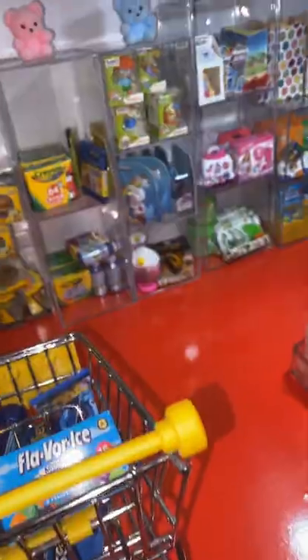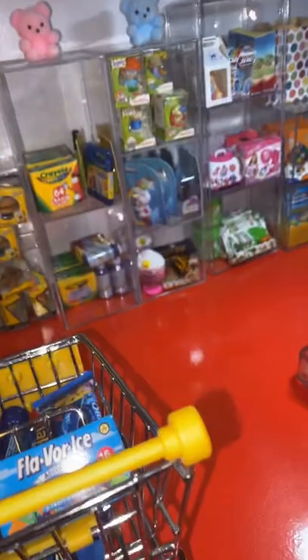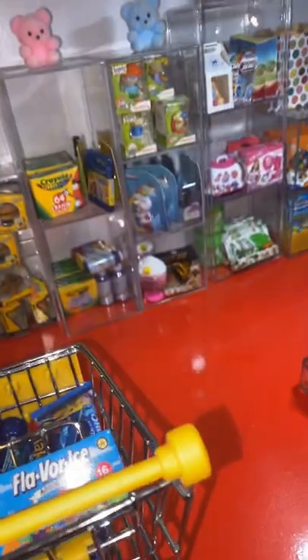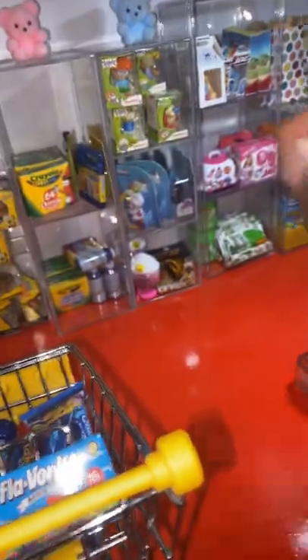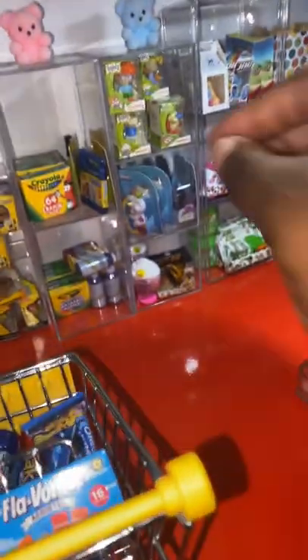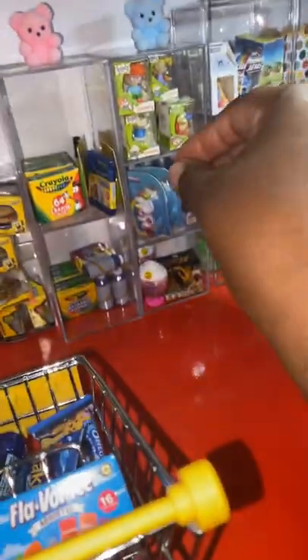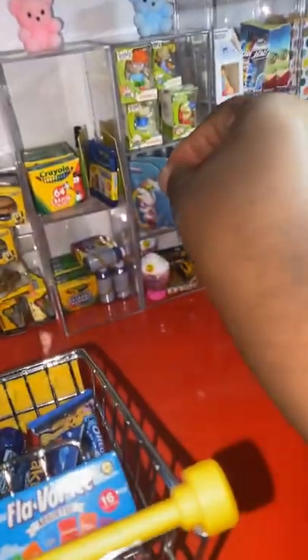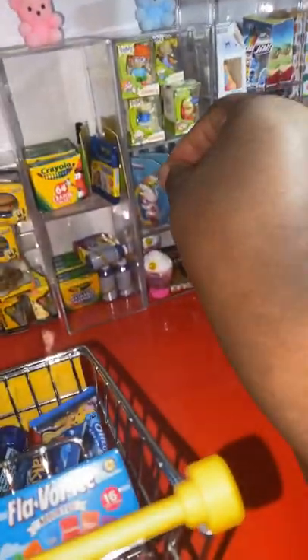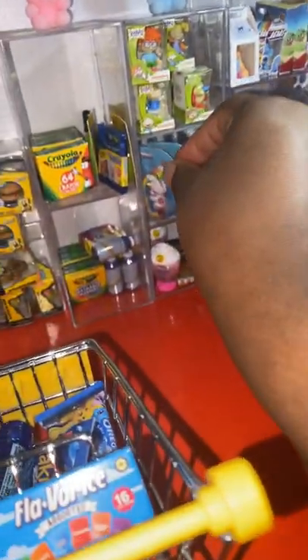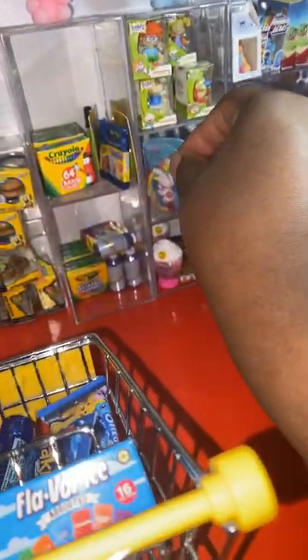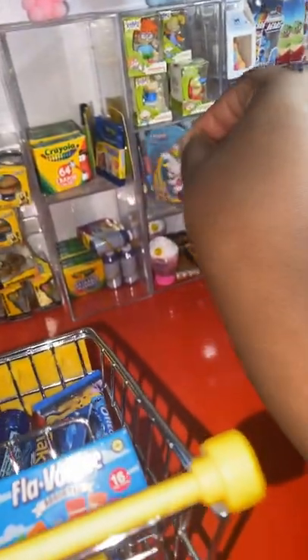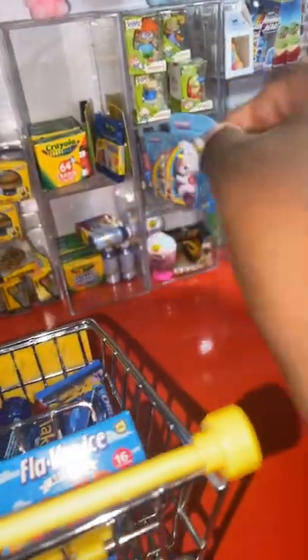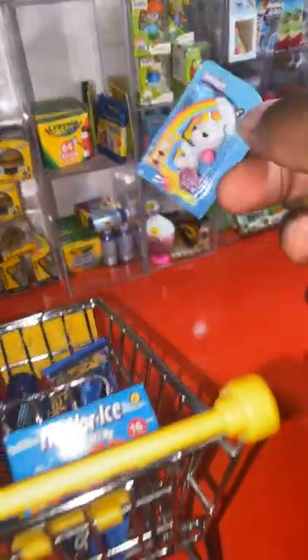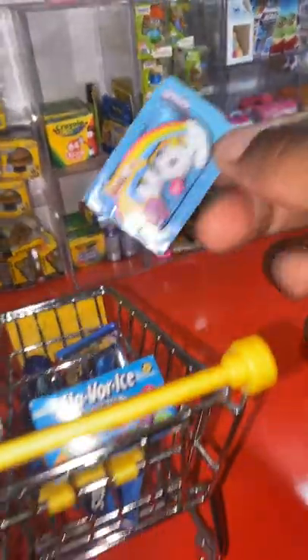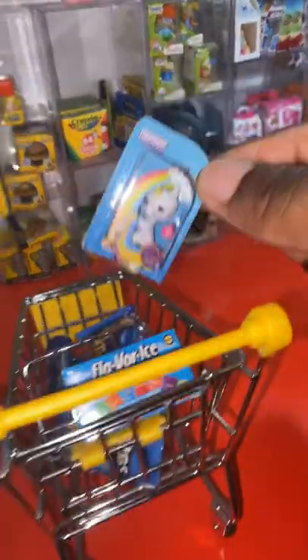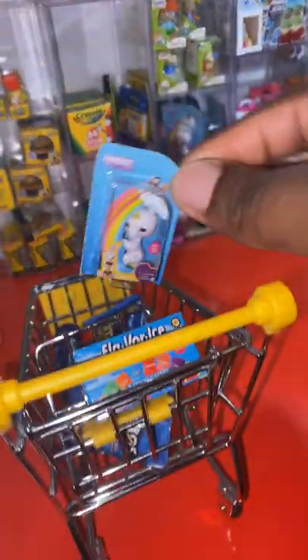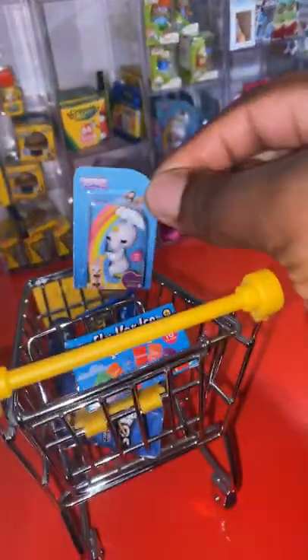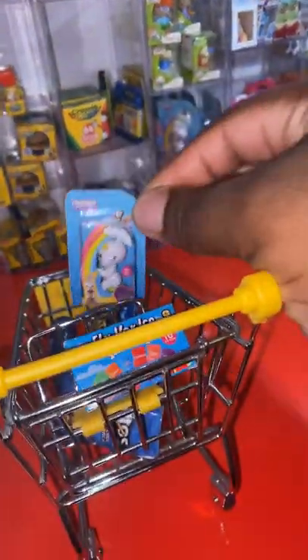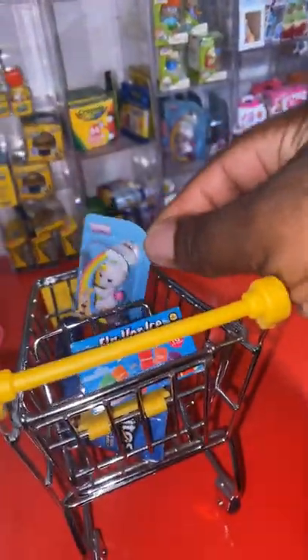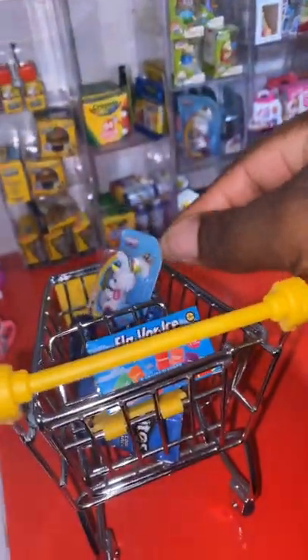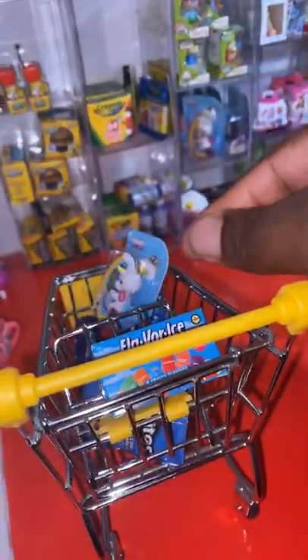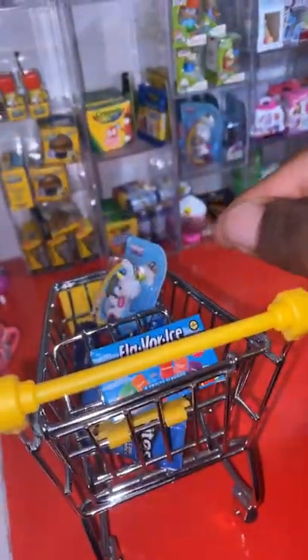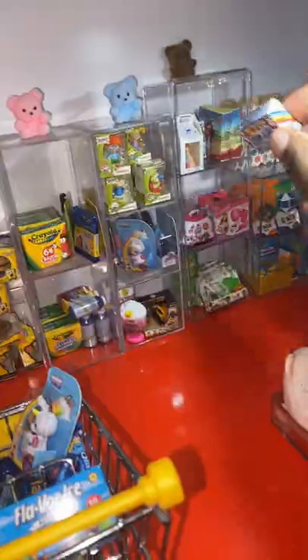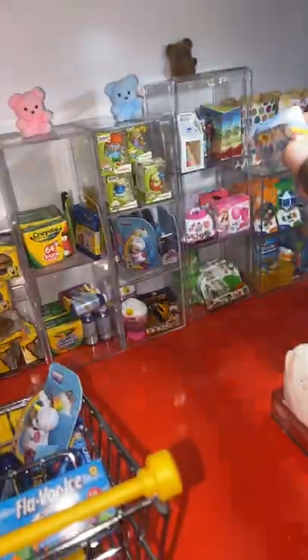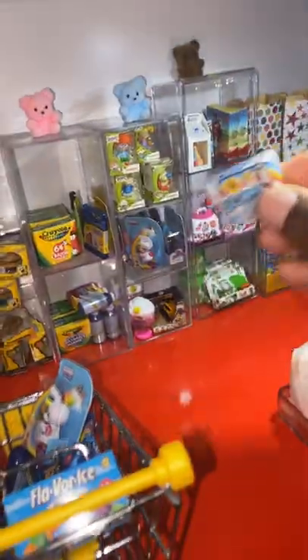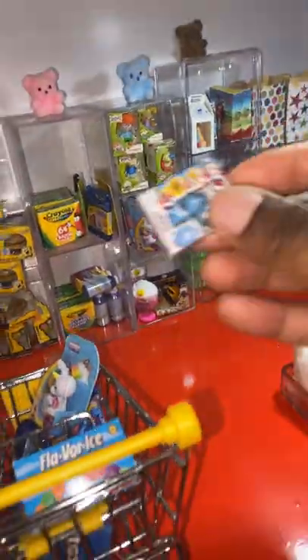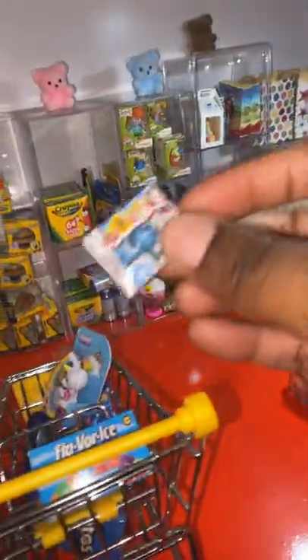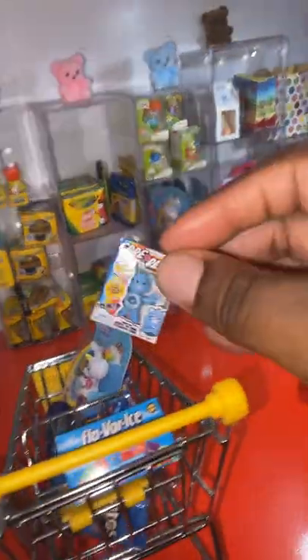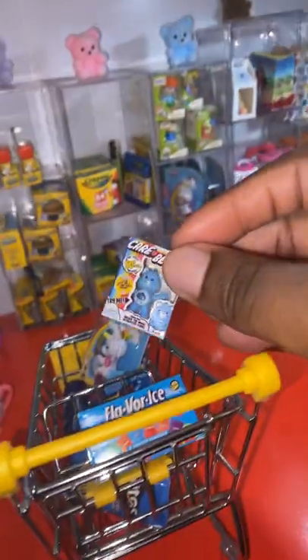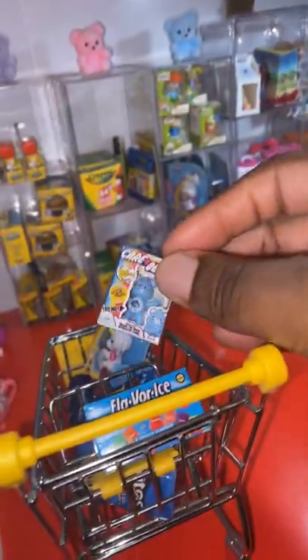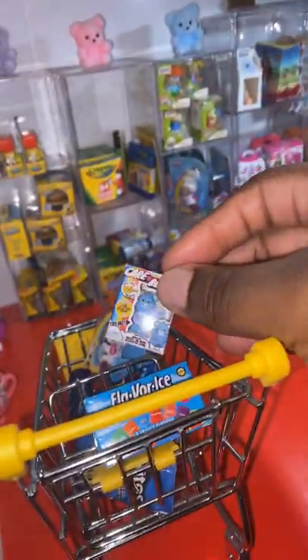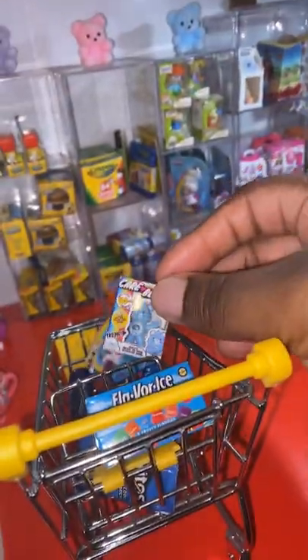In the Toy Store we'll grab a Fingerling, and also a Blue Care Bear.